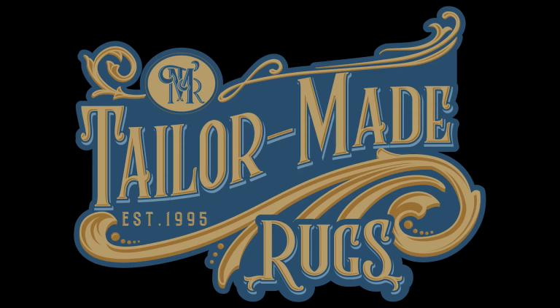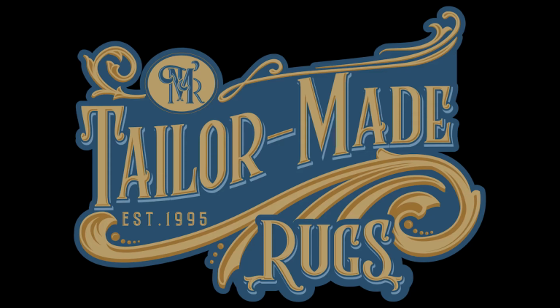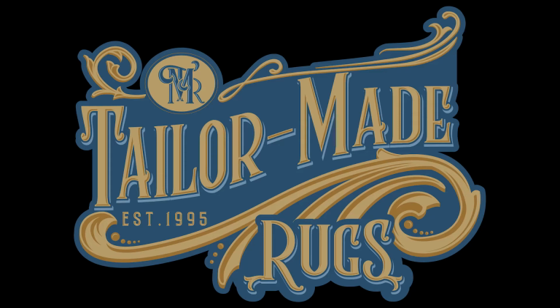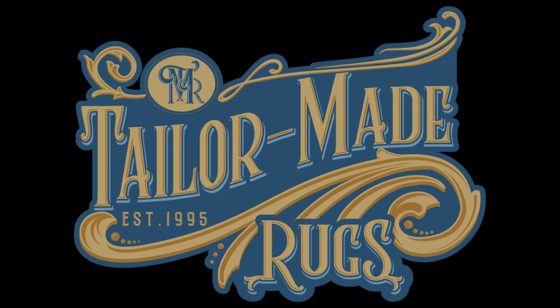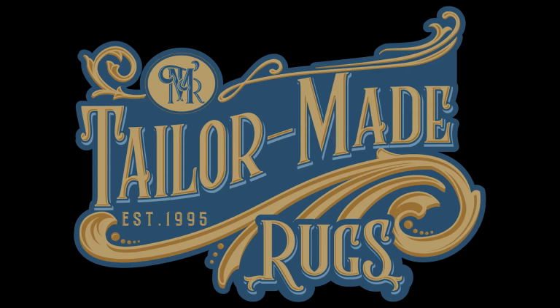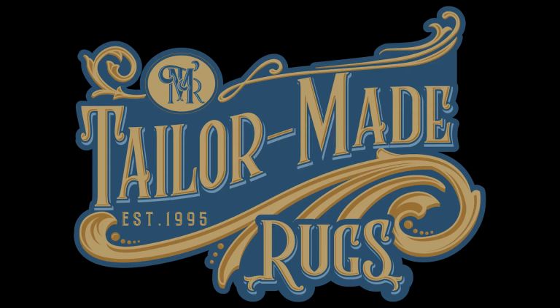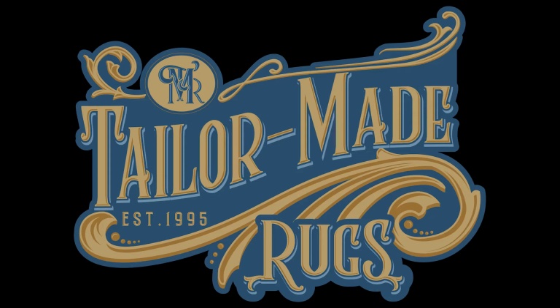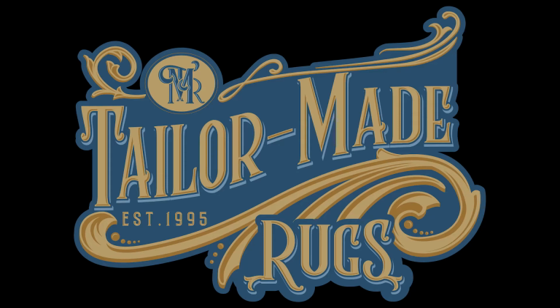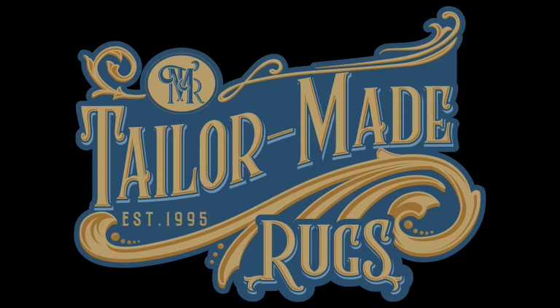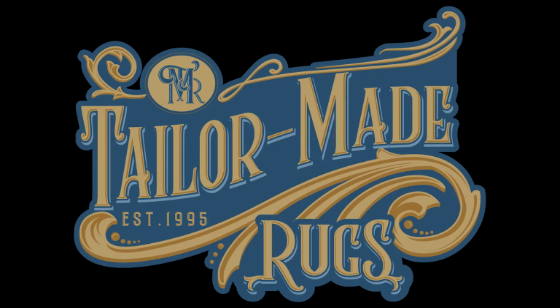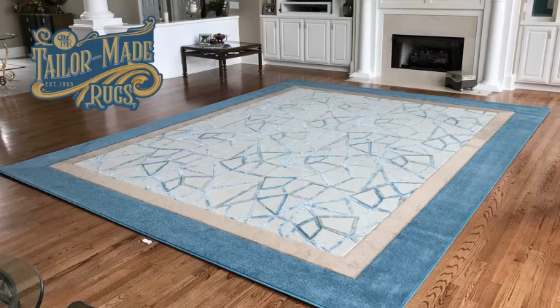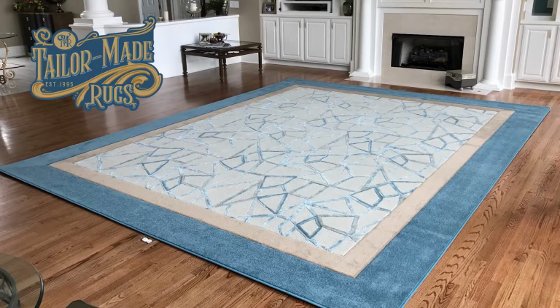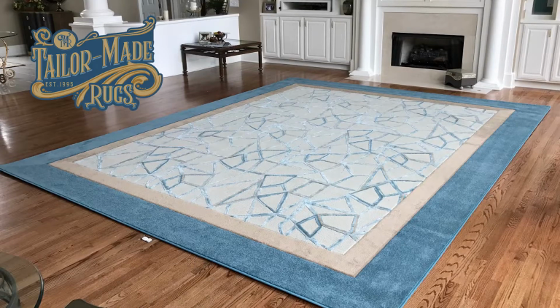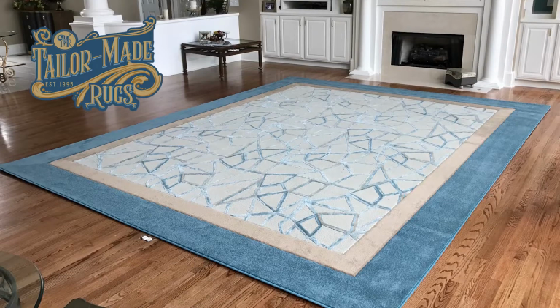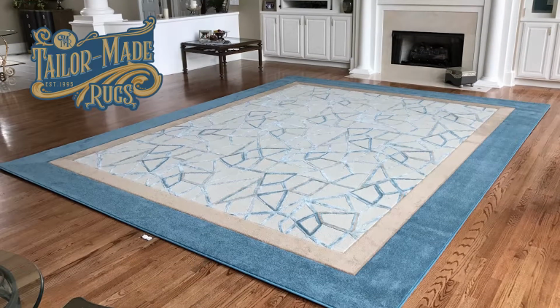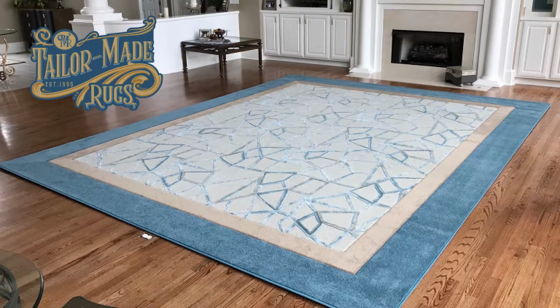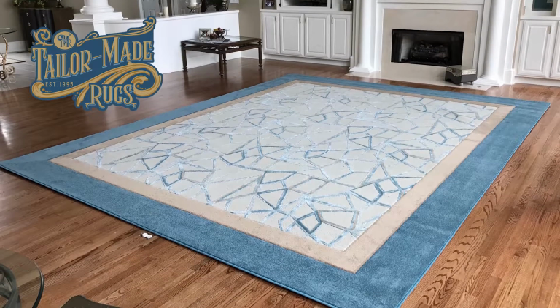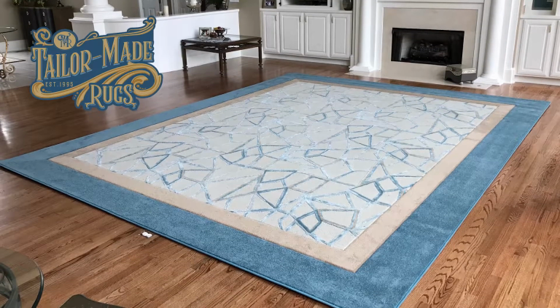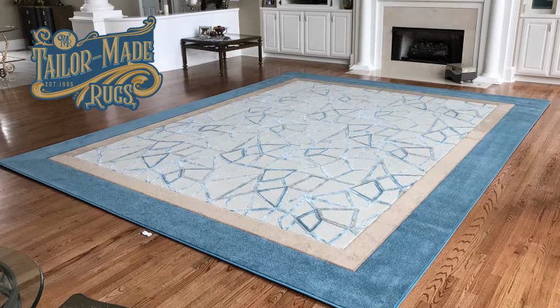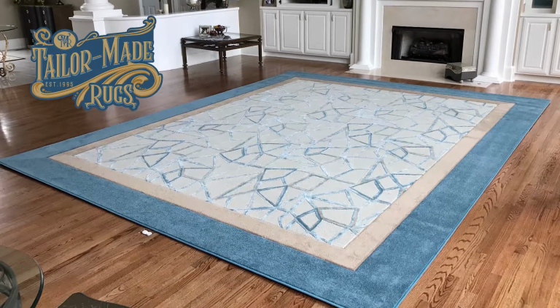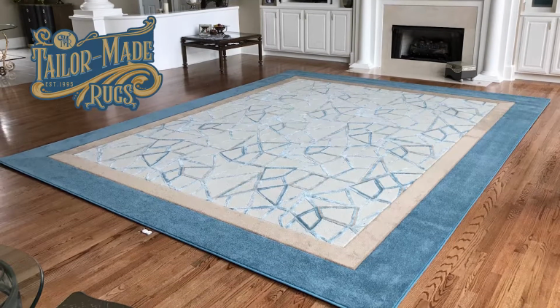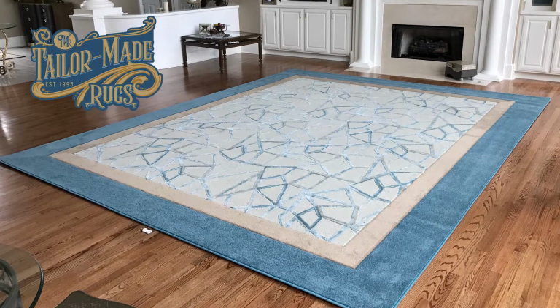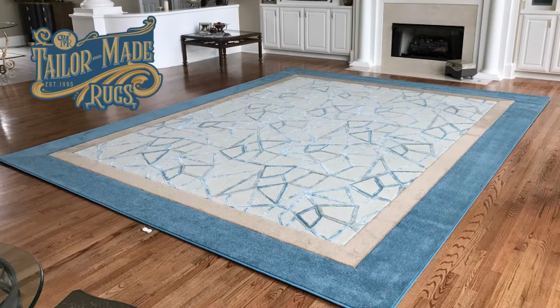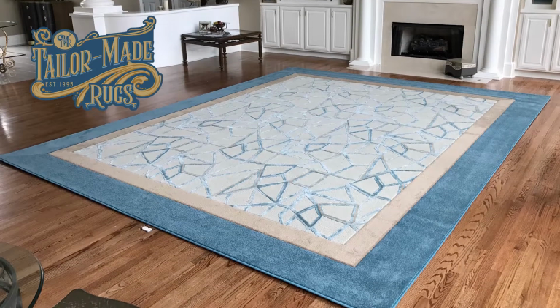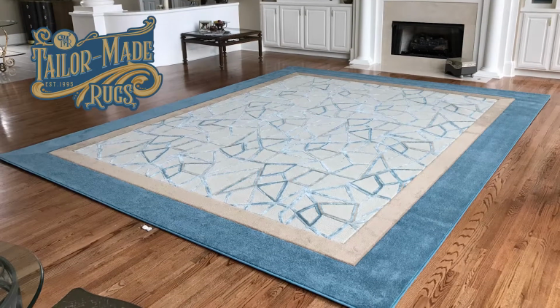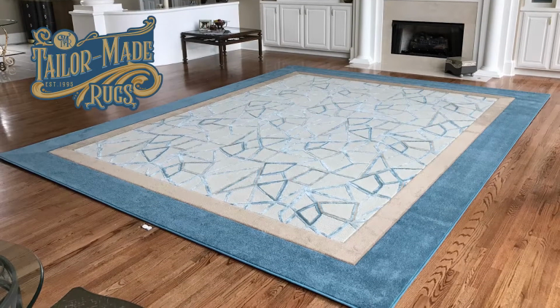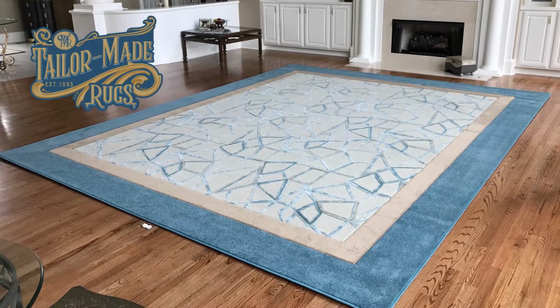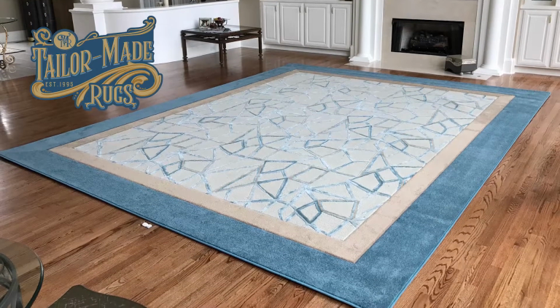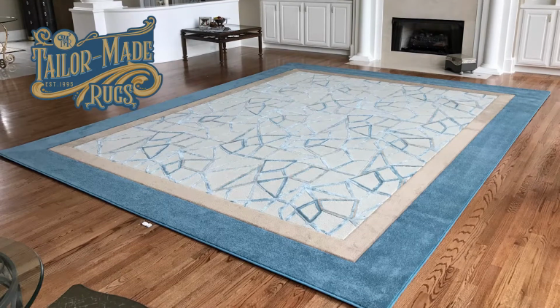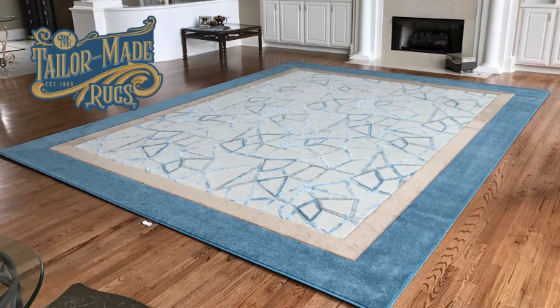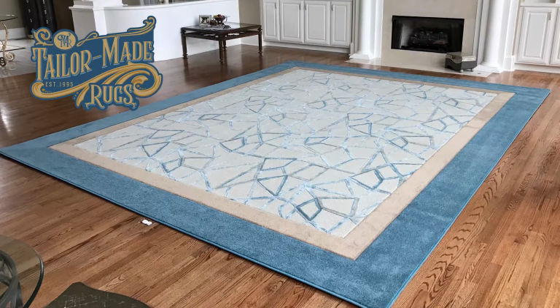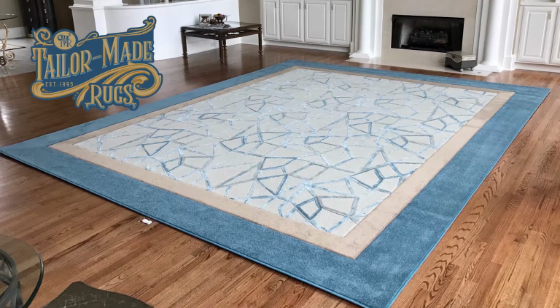Having trouble finding the perfect rug for your space? We can help. The process is easy.